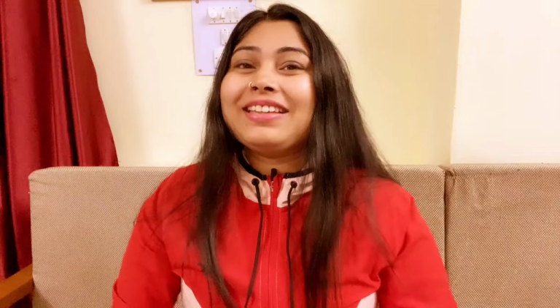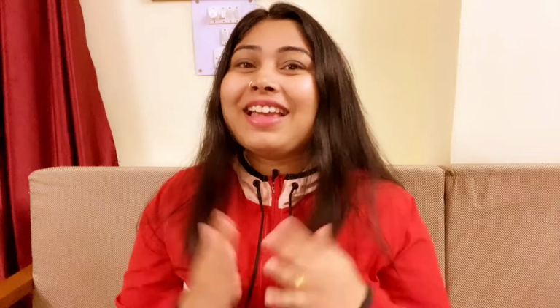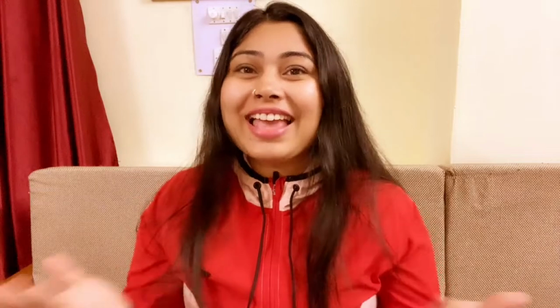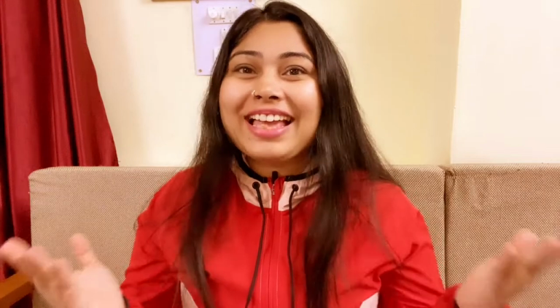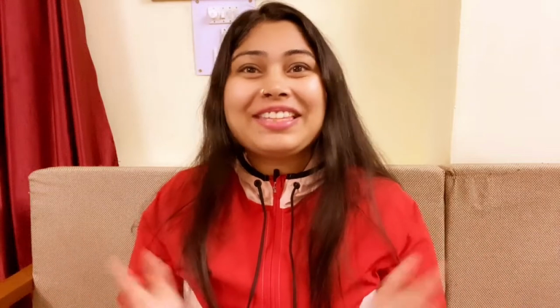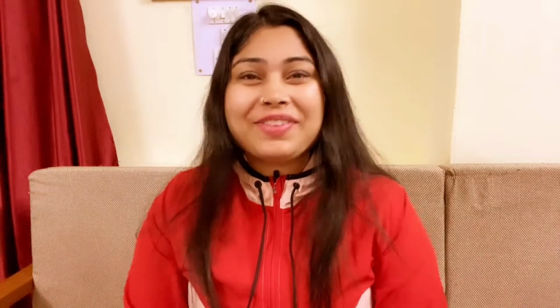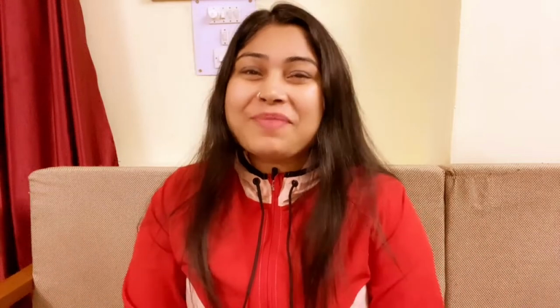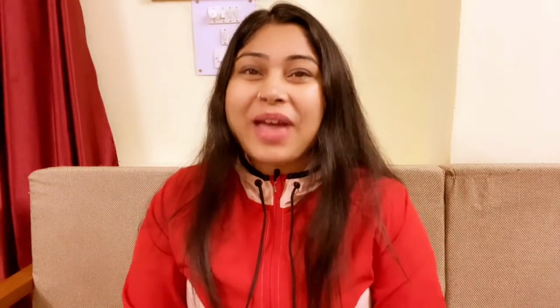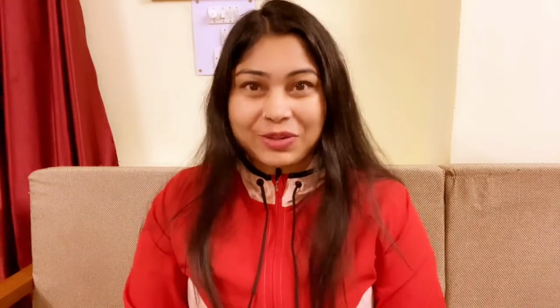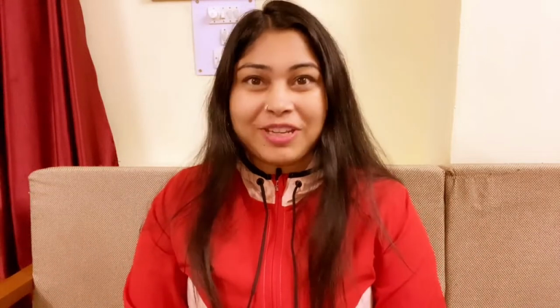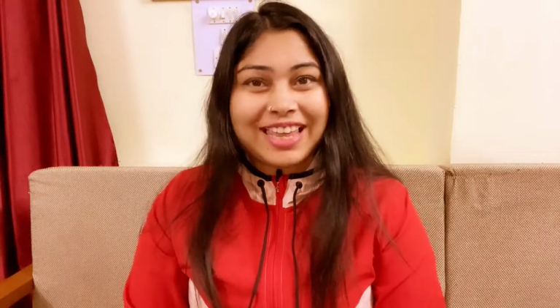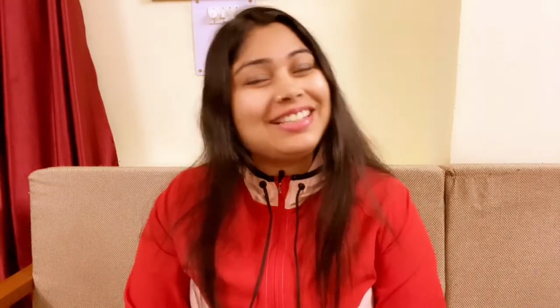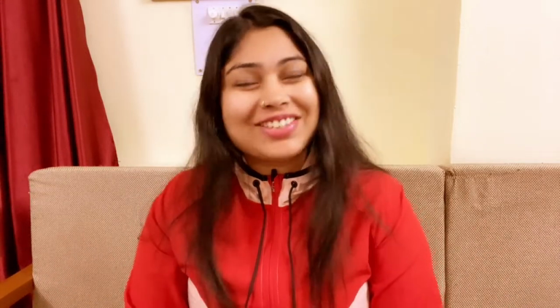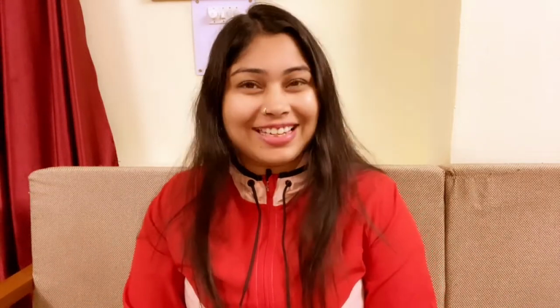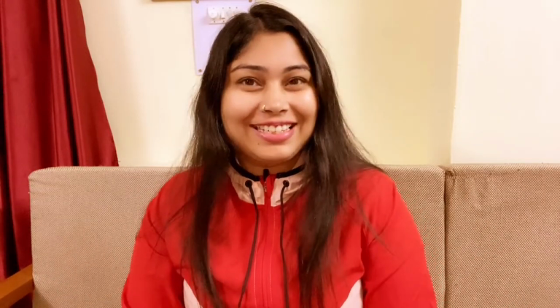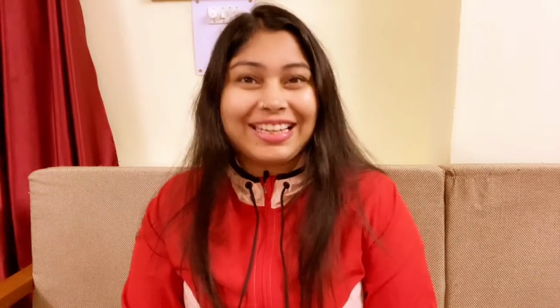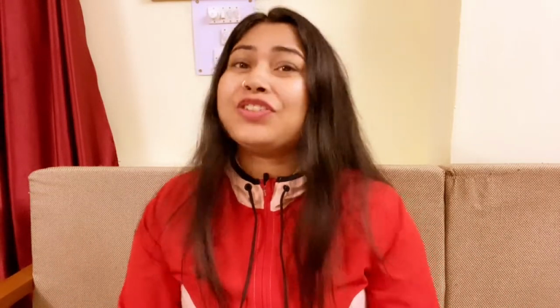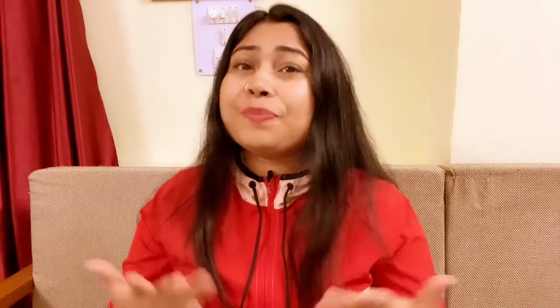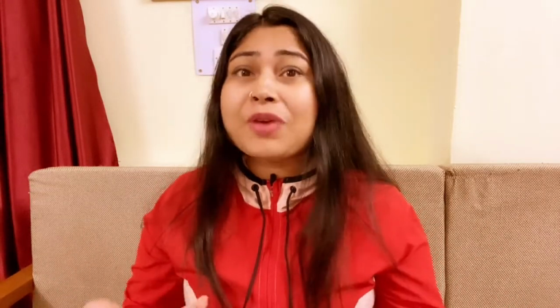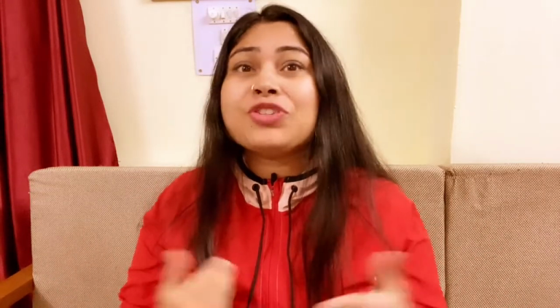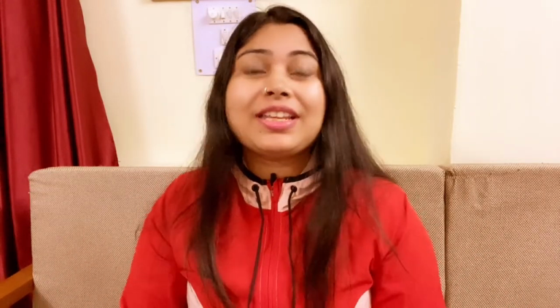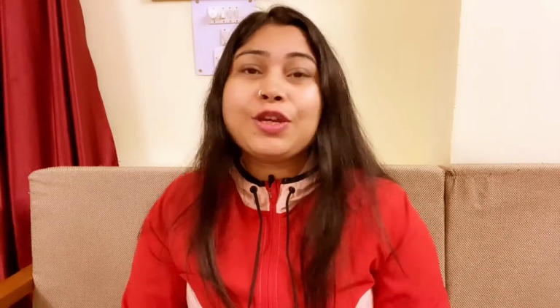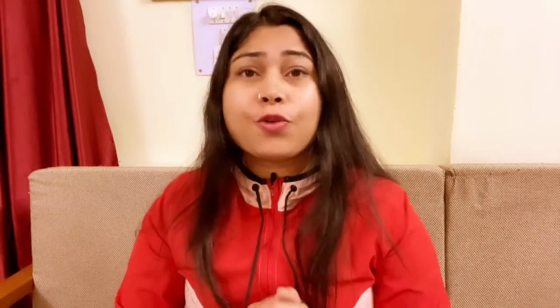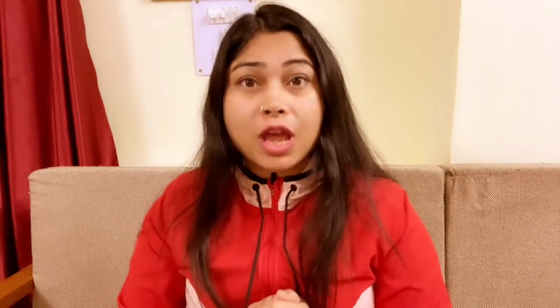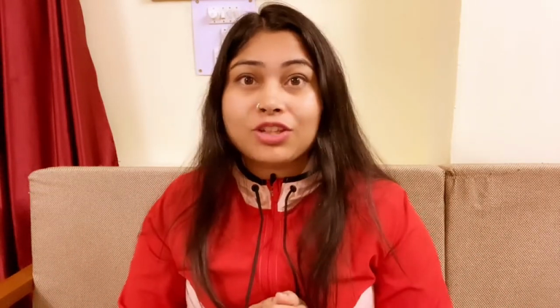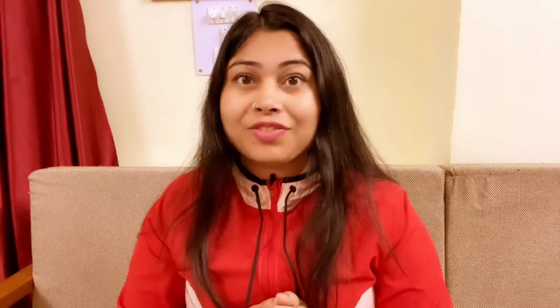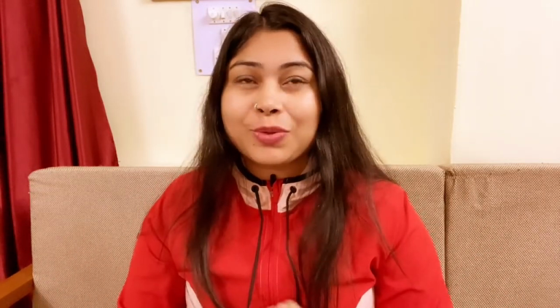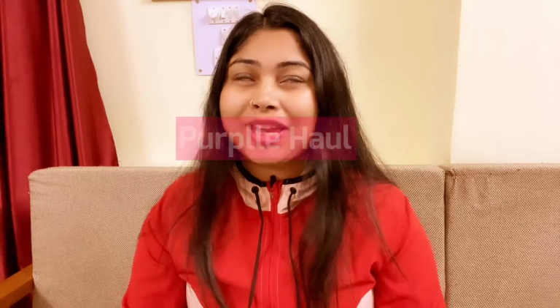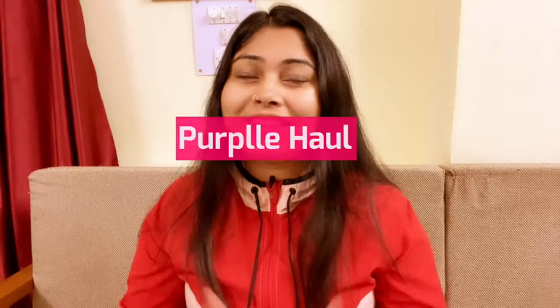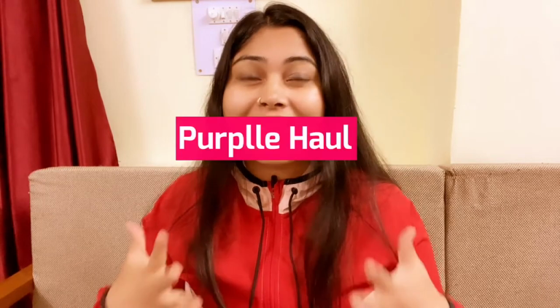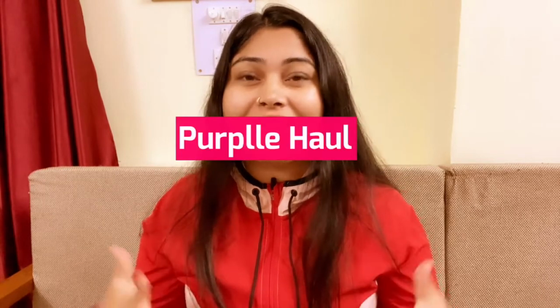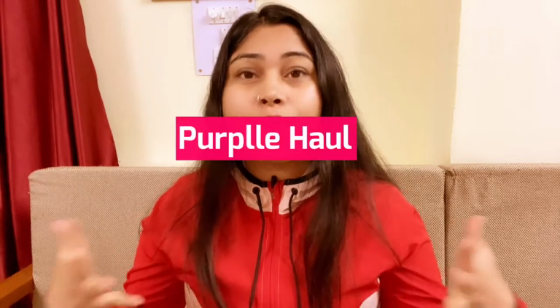Hi guys, welcome back to my channel Shalini's Collection. I am Shalini and today's video is a Purple Haul.